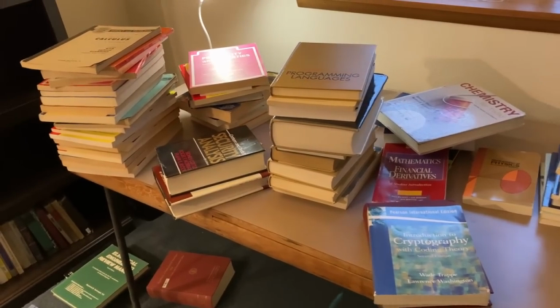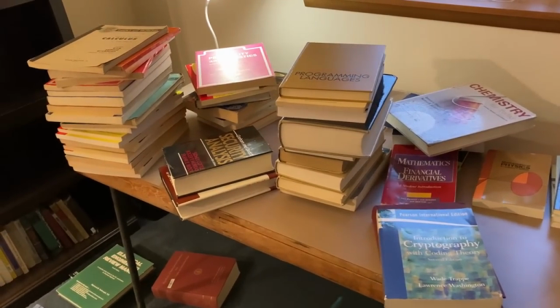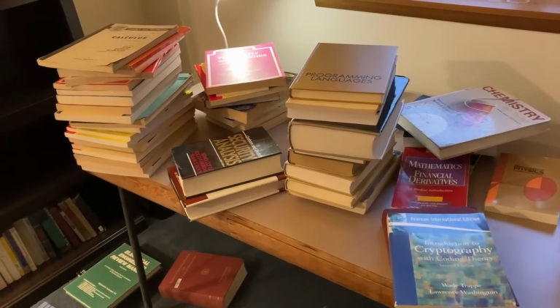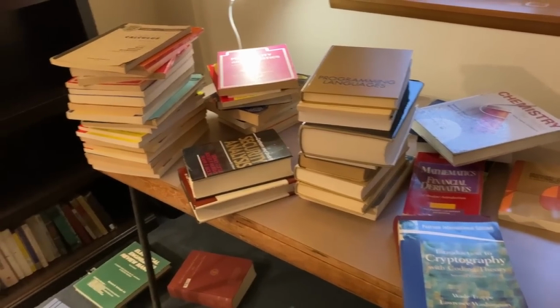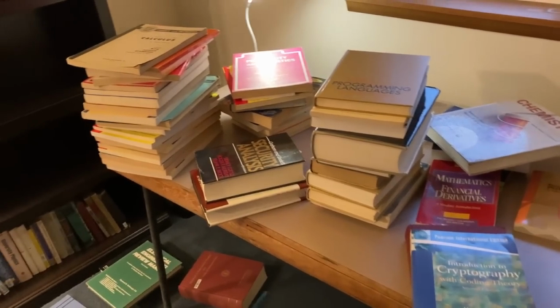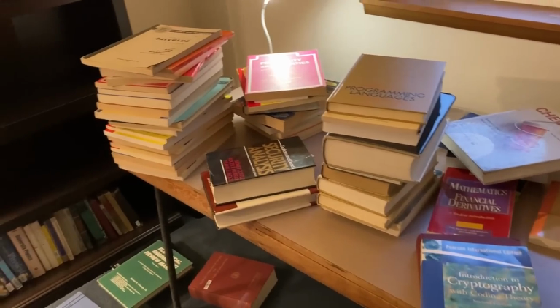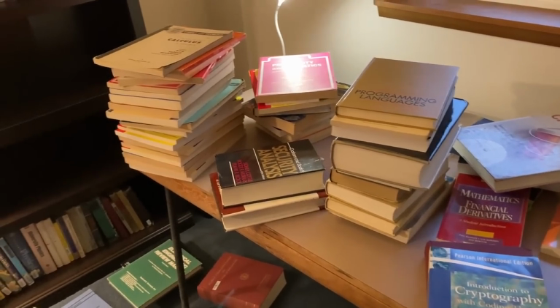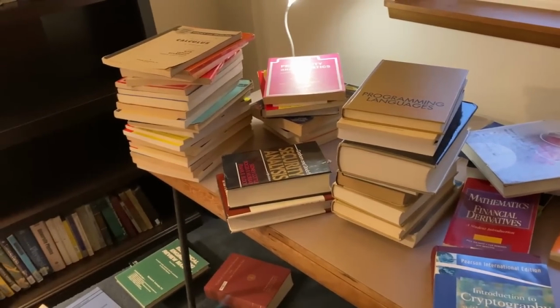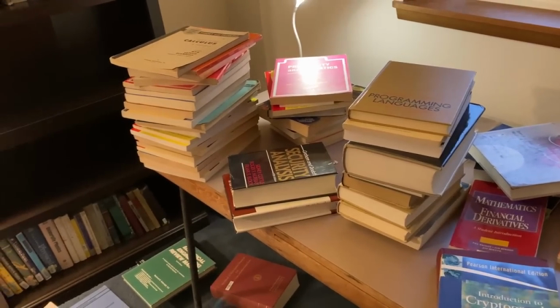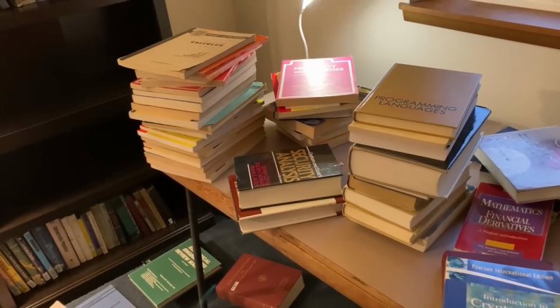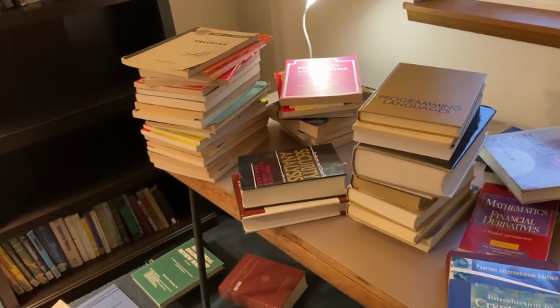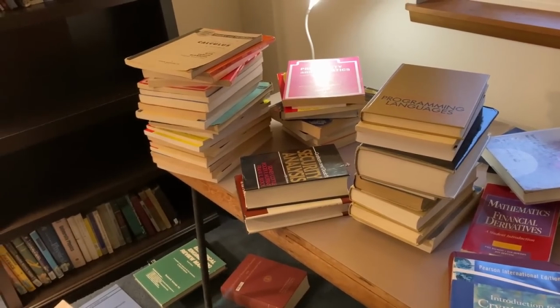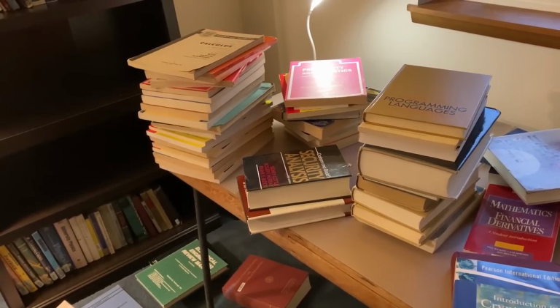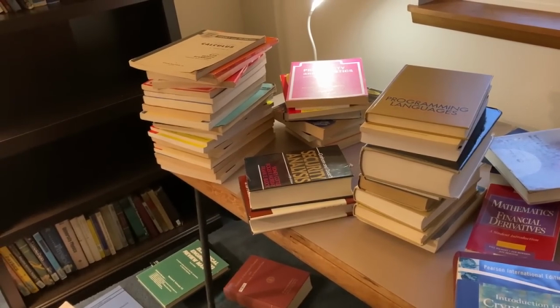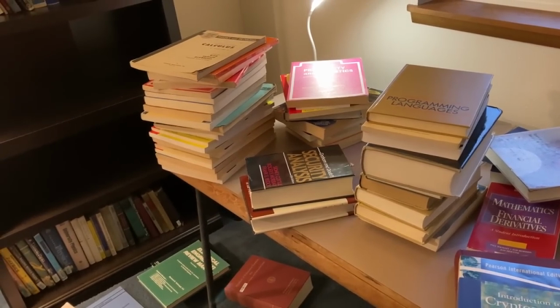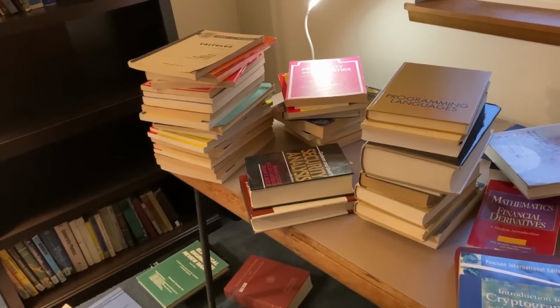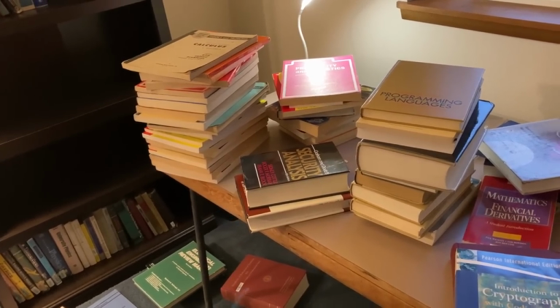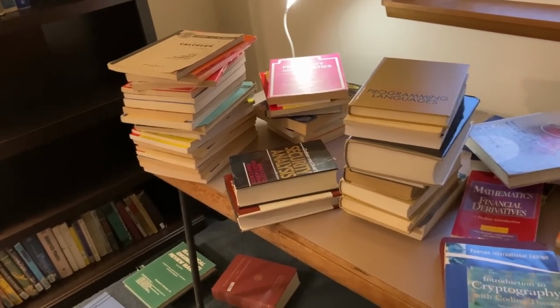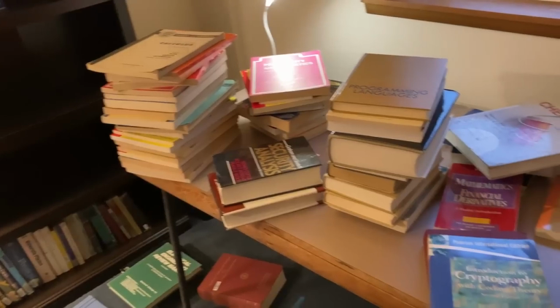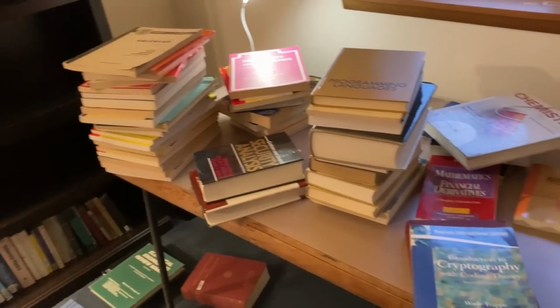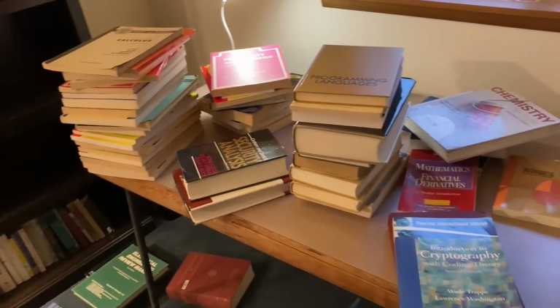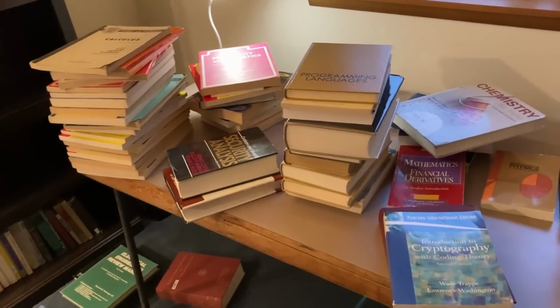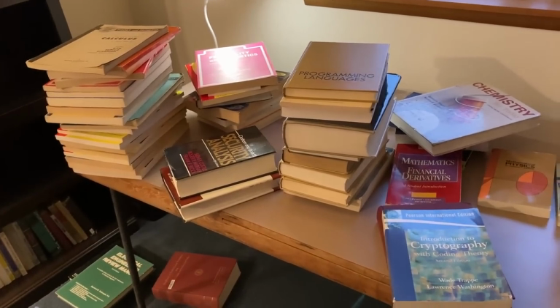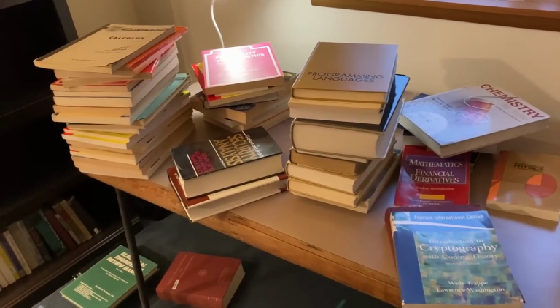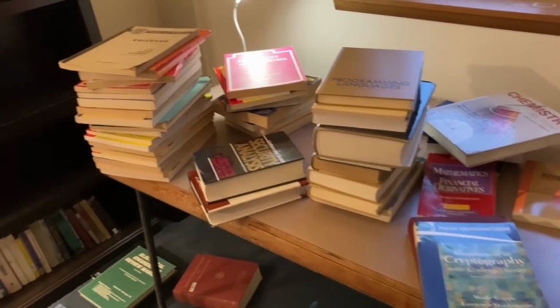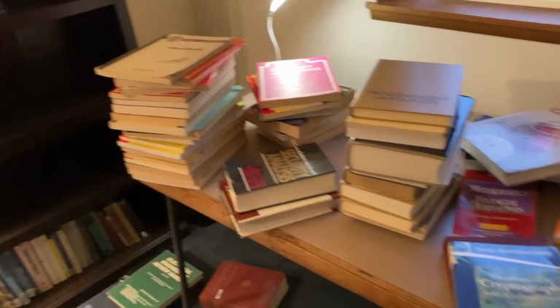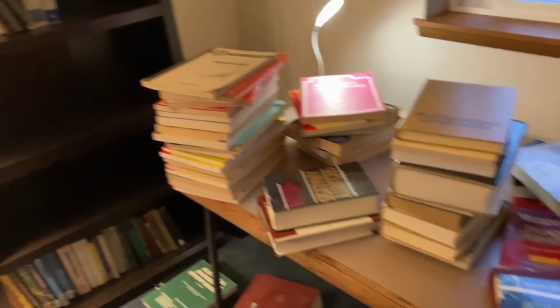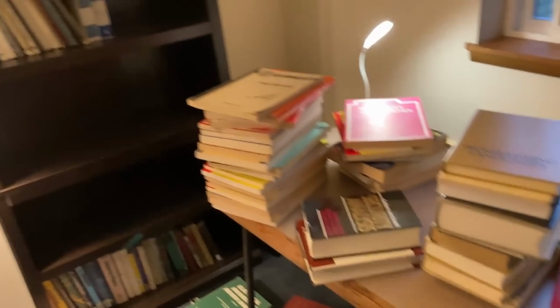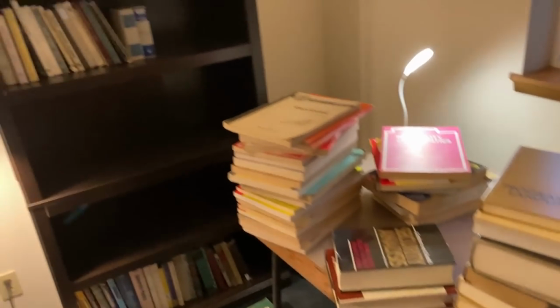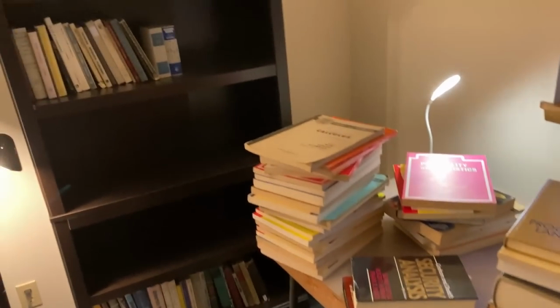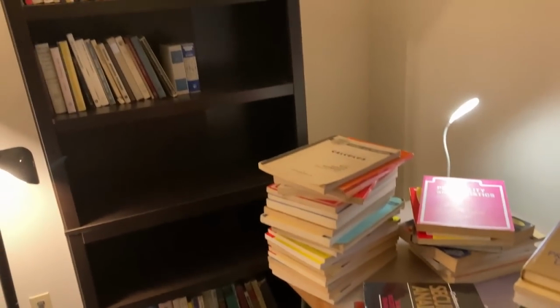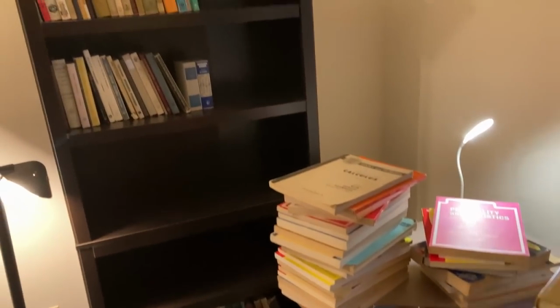In this video, I thought I would just show you what I've done so far. Let's start by looking at the books we have here on the shelf.